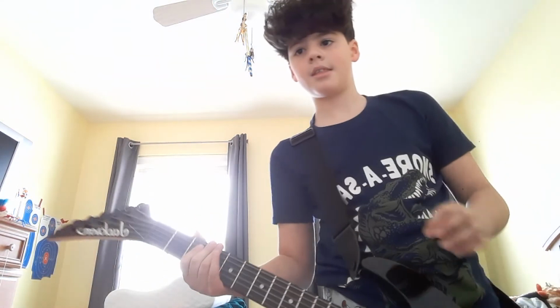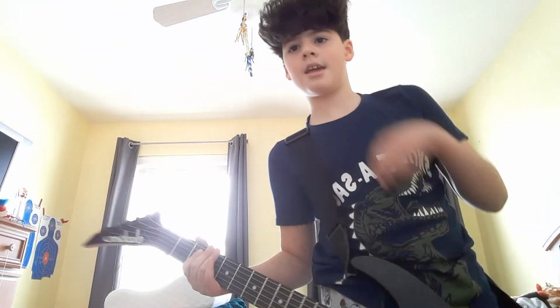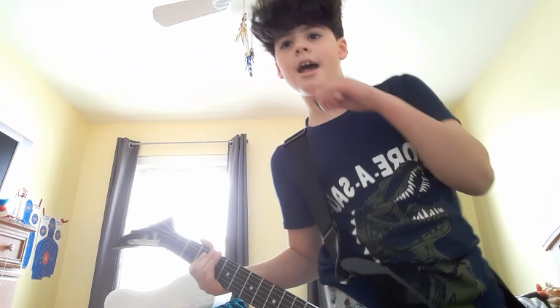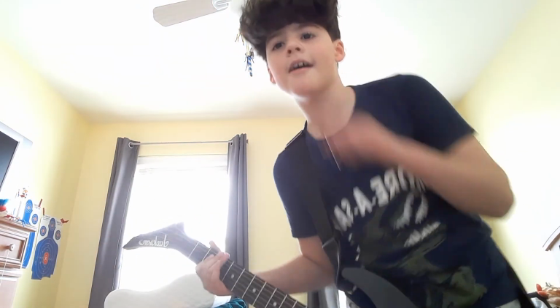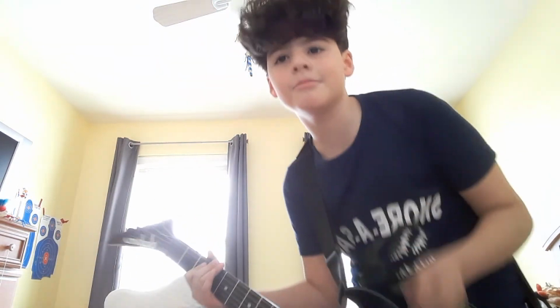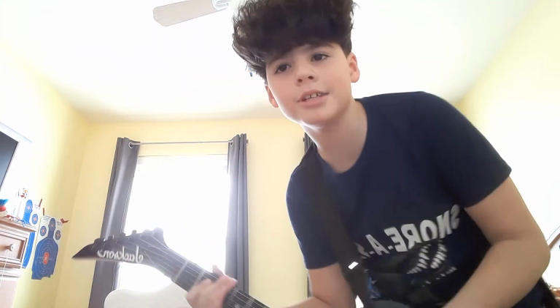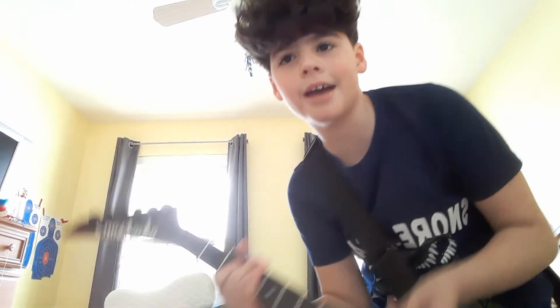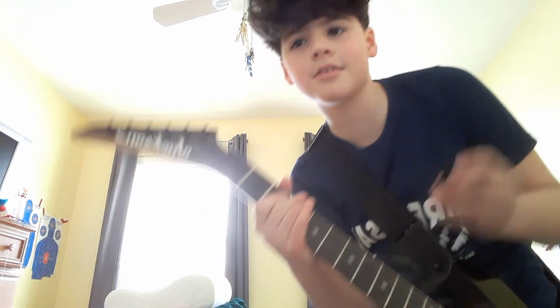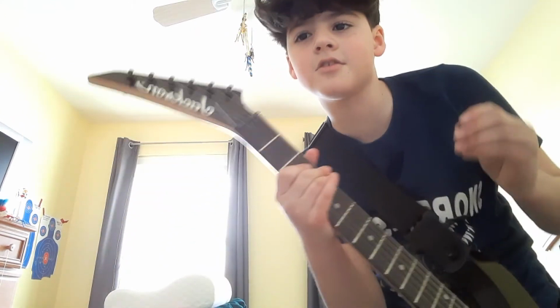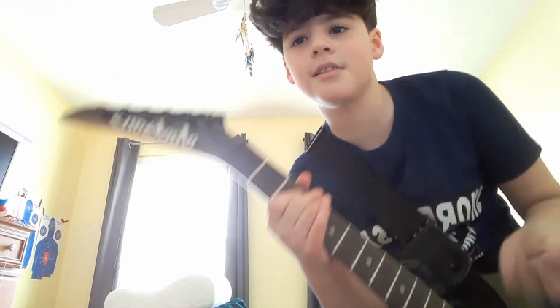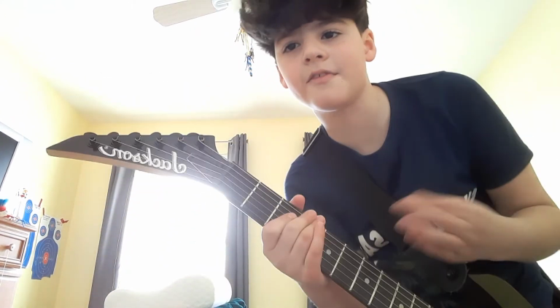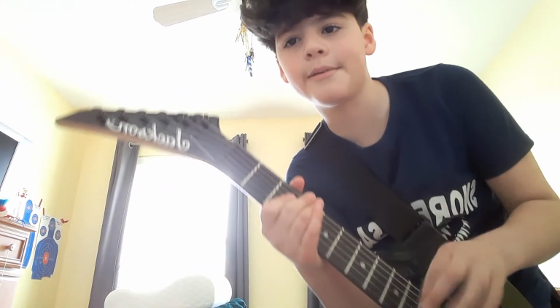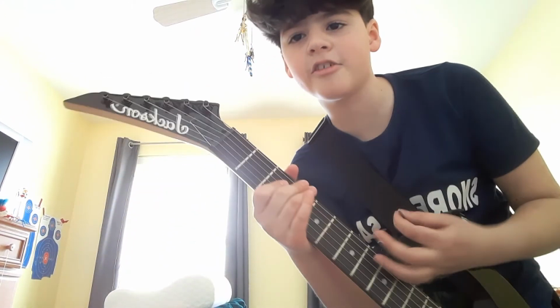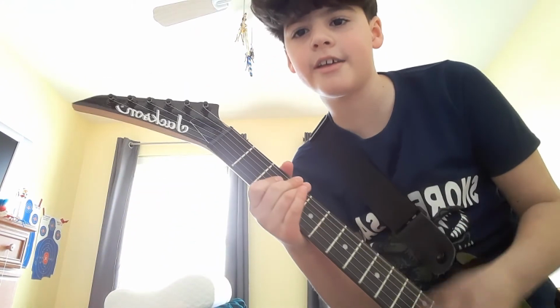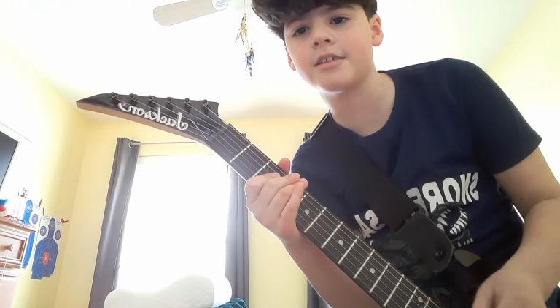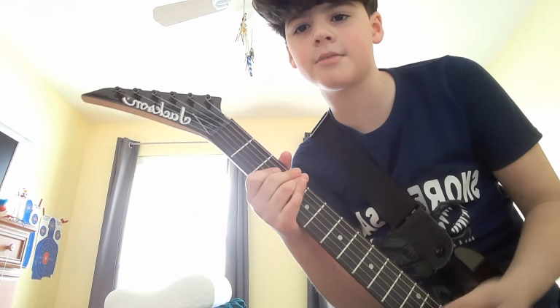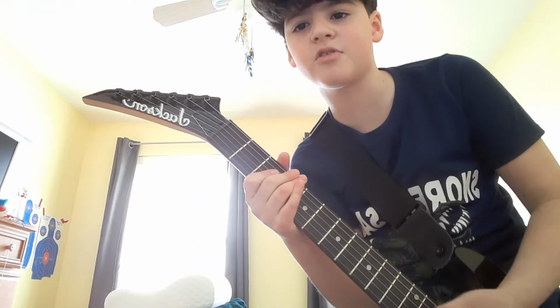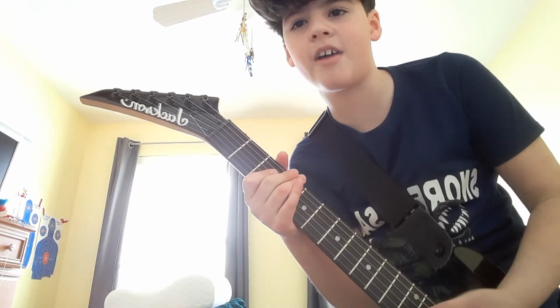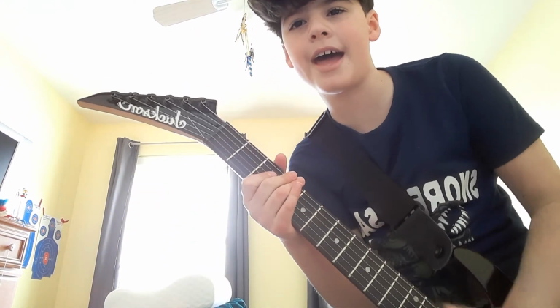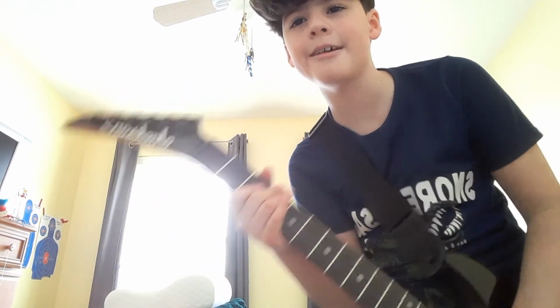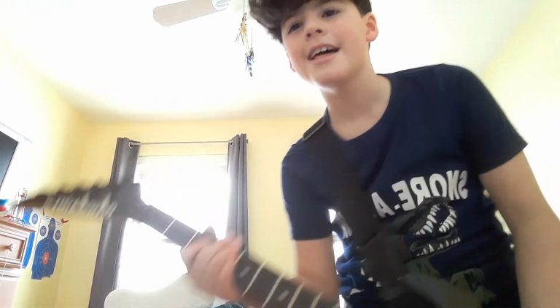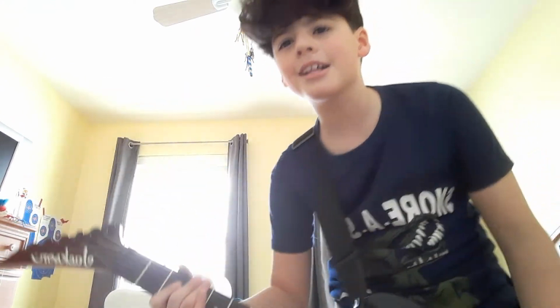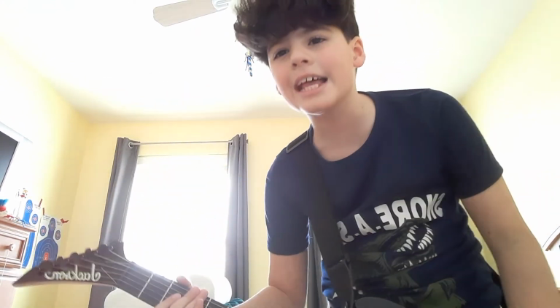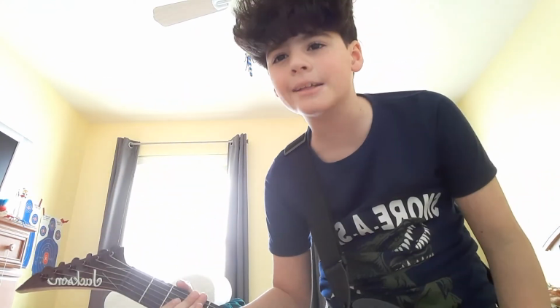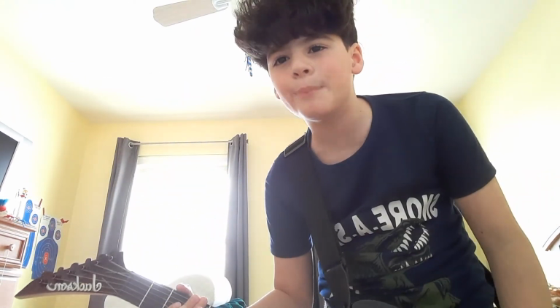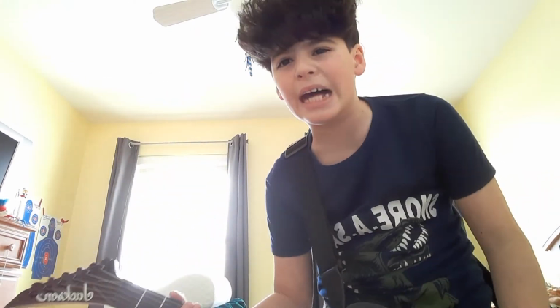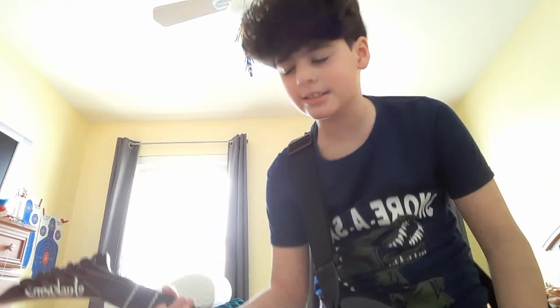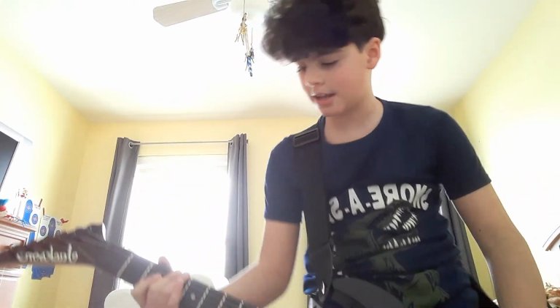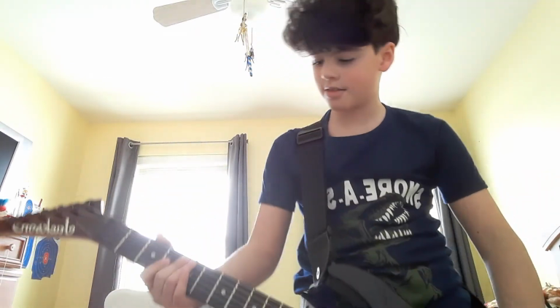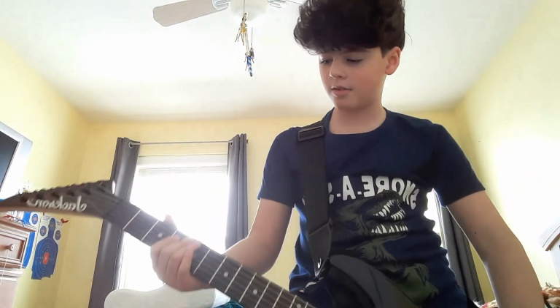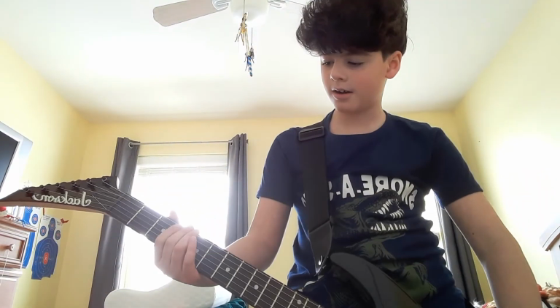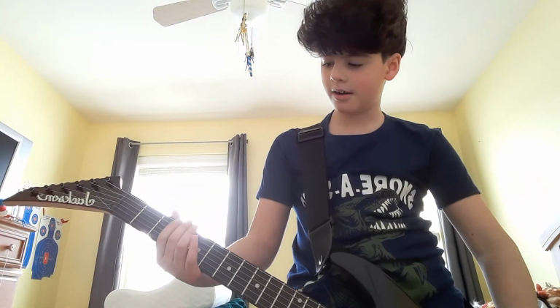I hope you guys enjoyed this video. If you want to subscribe, click the bell and turn it to all.